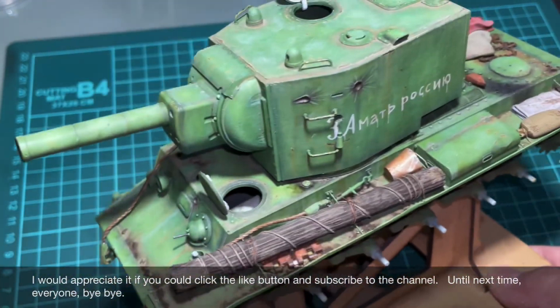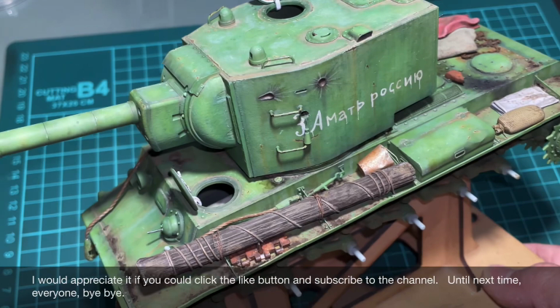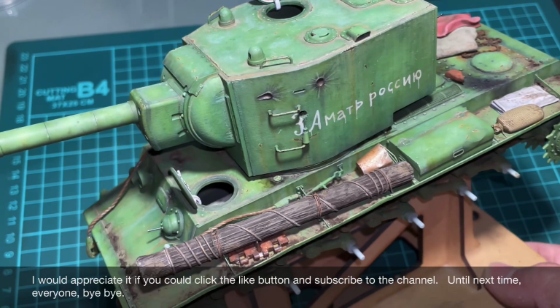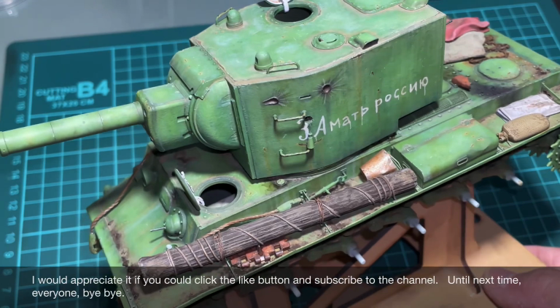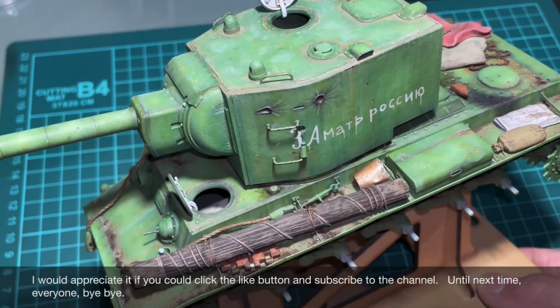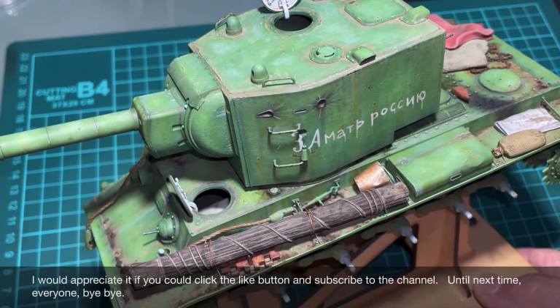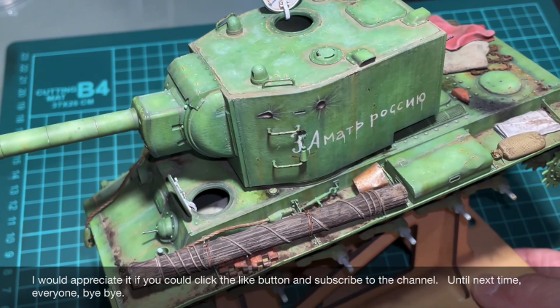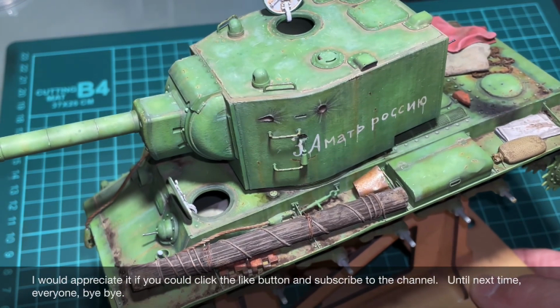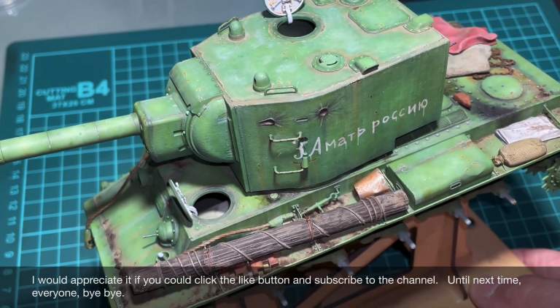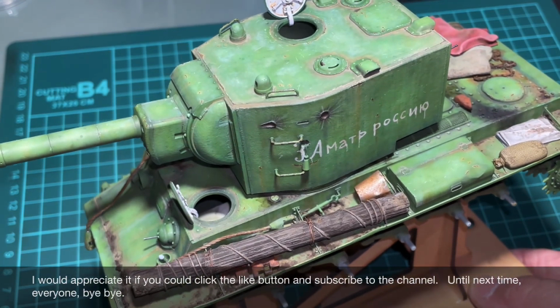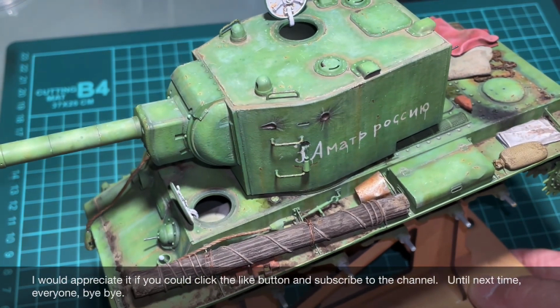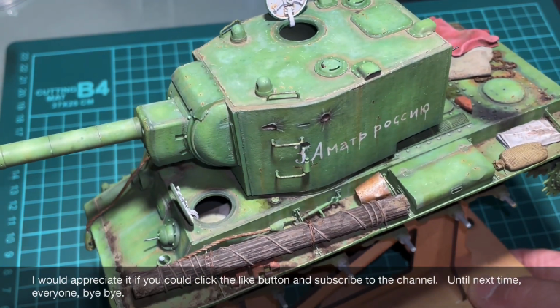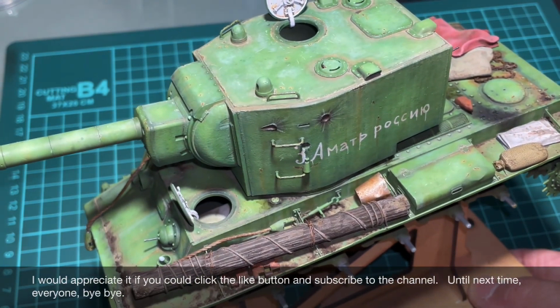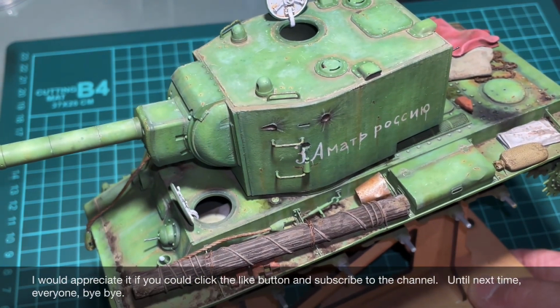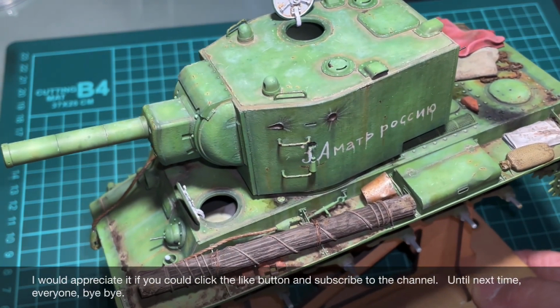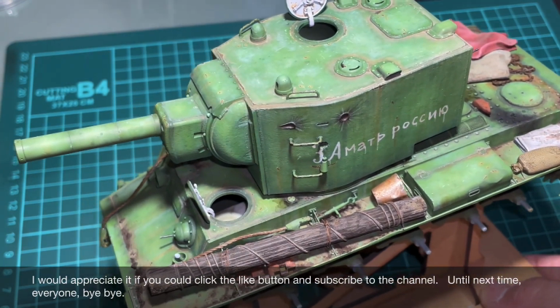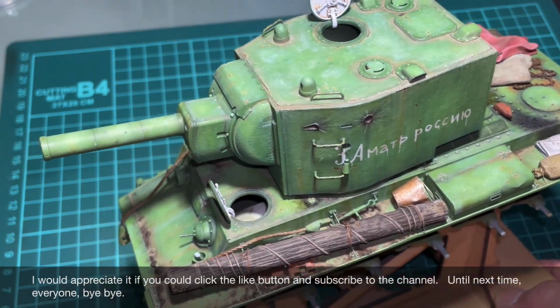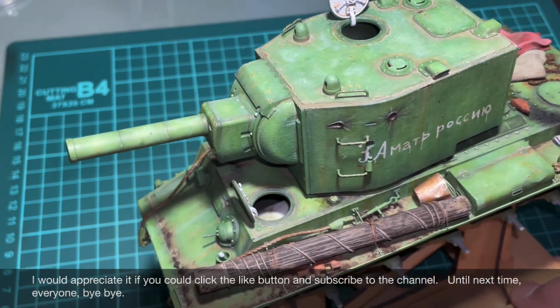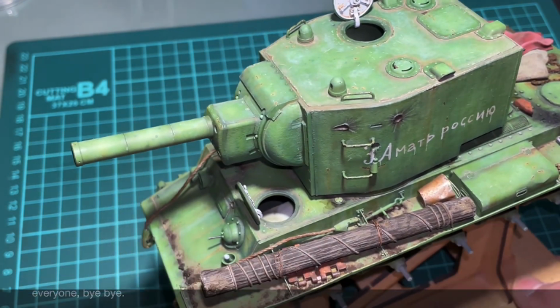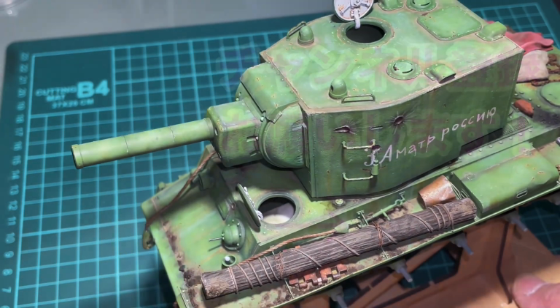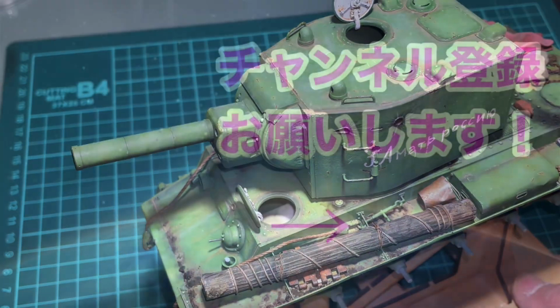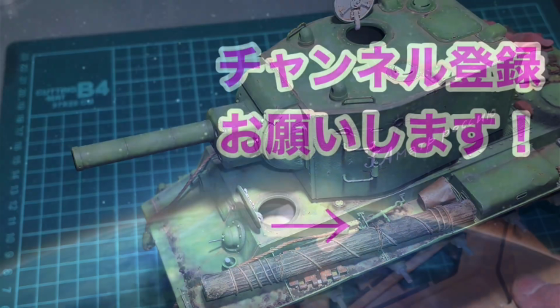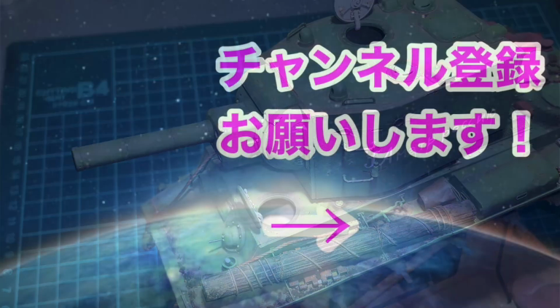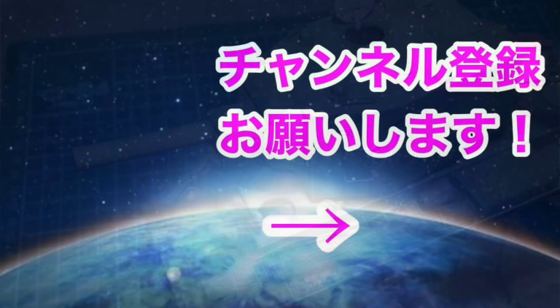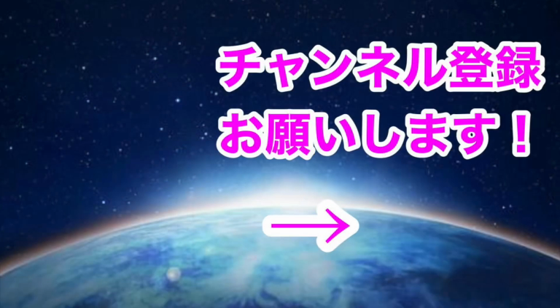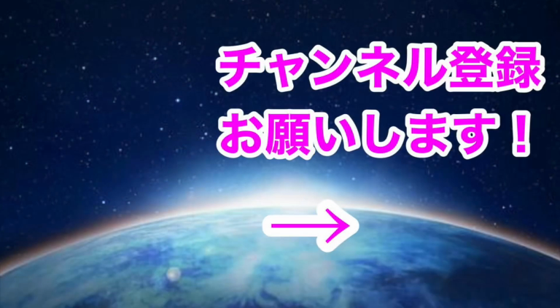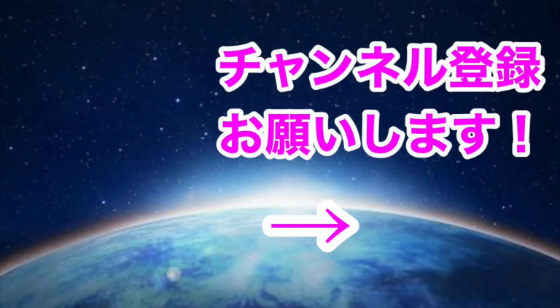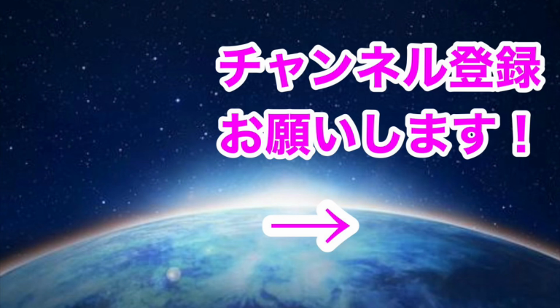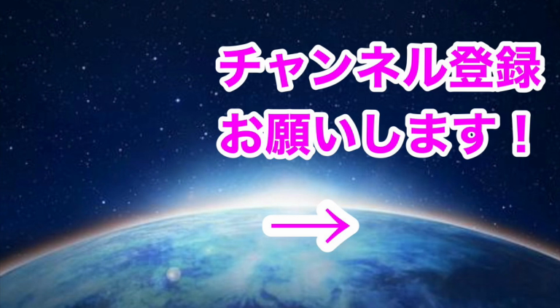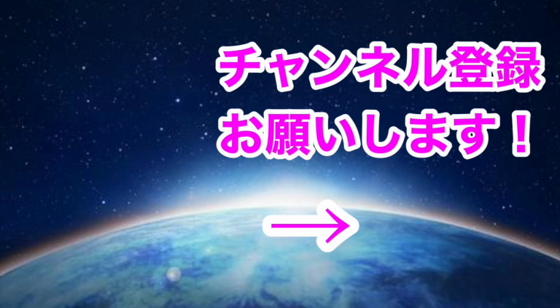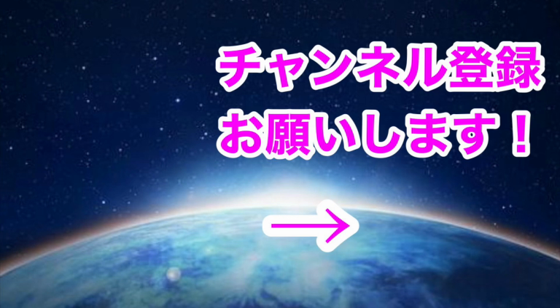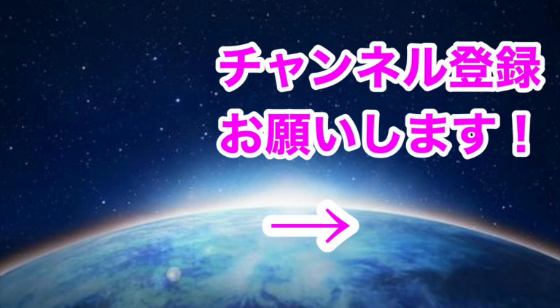I first painted it with a color imagined as iron, then rubbed the inside with a pencil to express the polished metallic feel. That's all for this video — thank you for watching. Next time I'd like to finish the running gear and figures to complete the model. Please feel free to leave comments, and I'd appreciate a like and channel subscription. See you next time, bye bye!